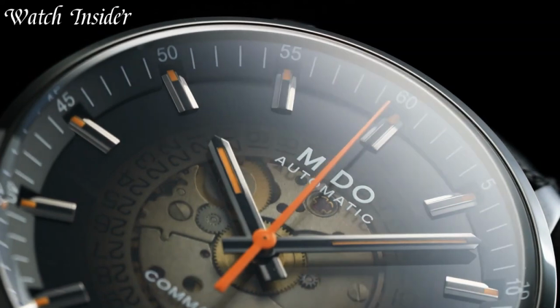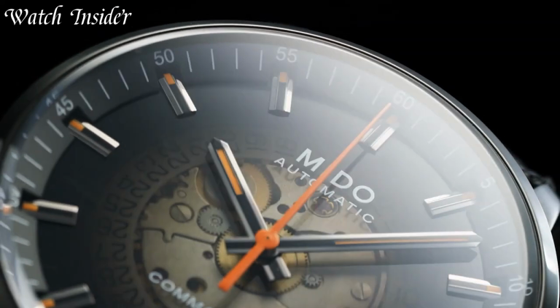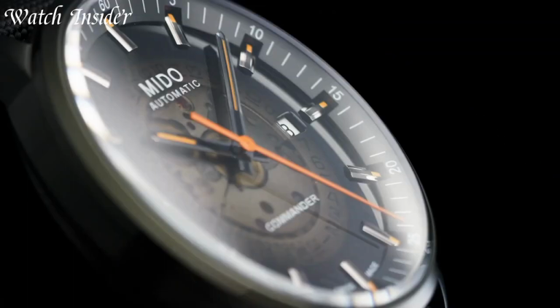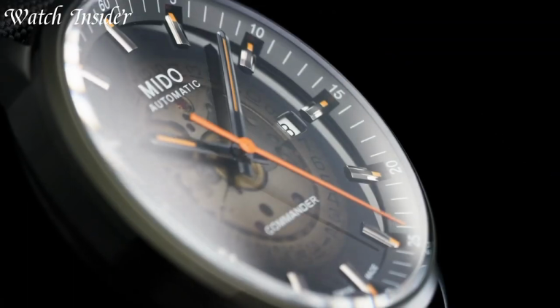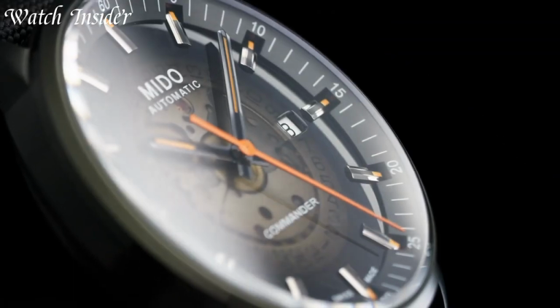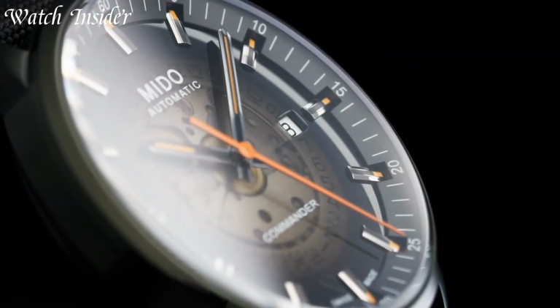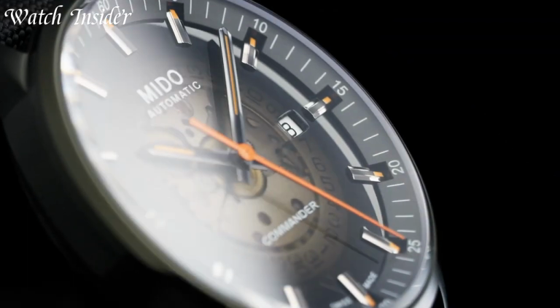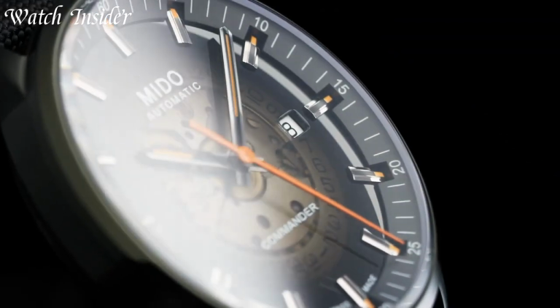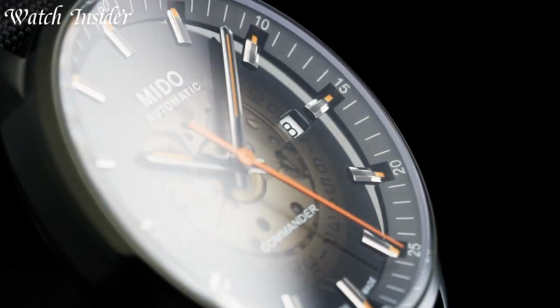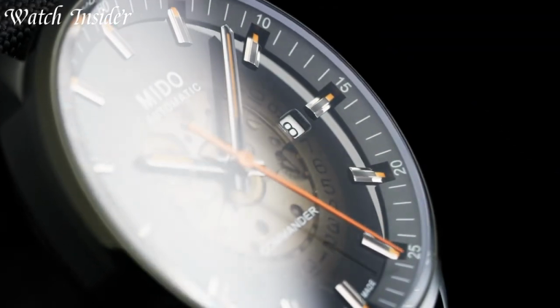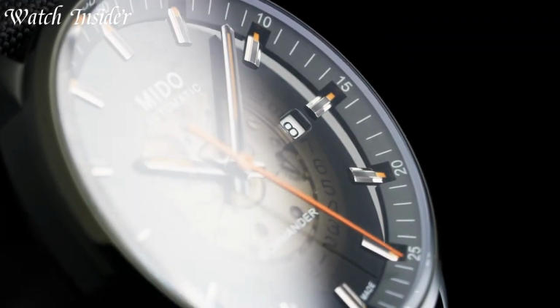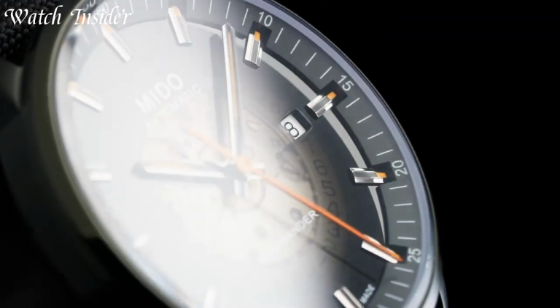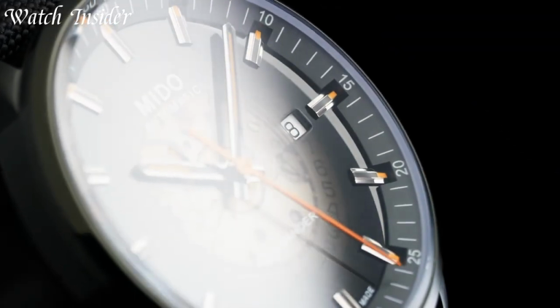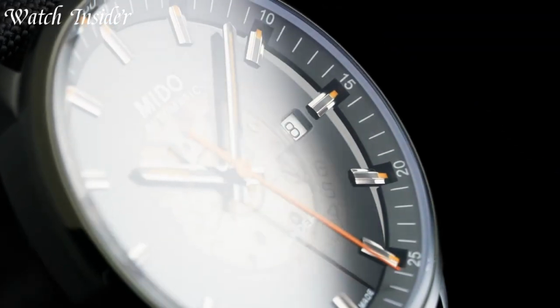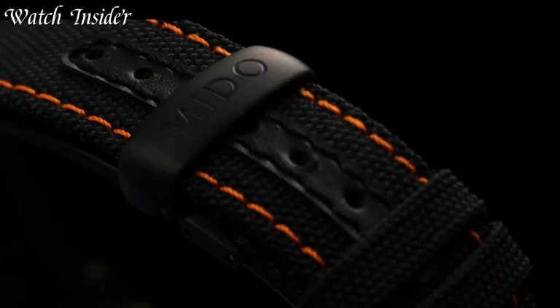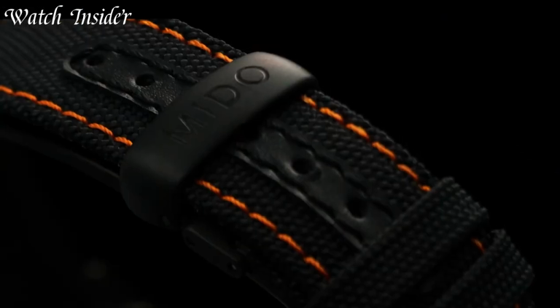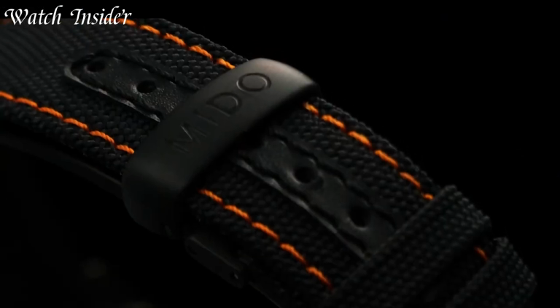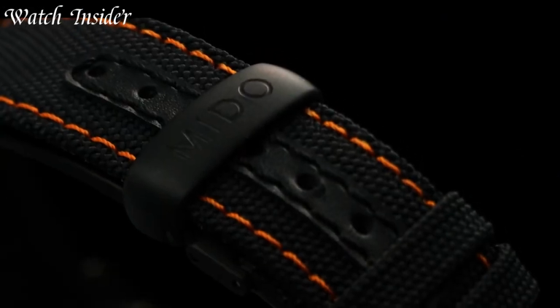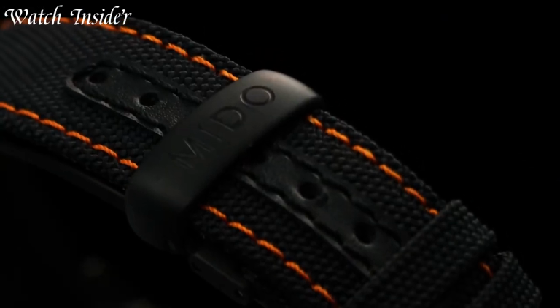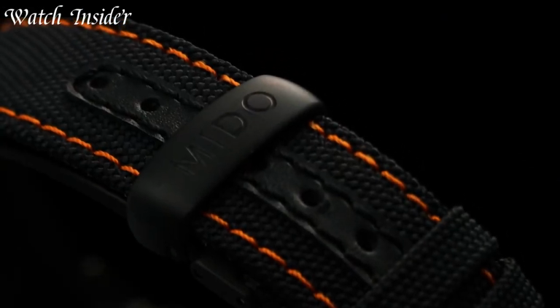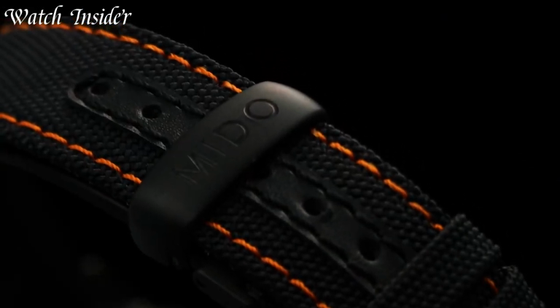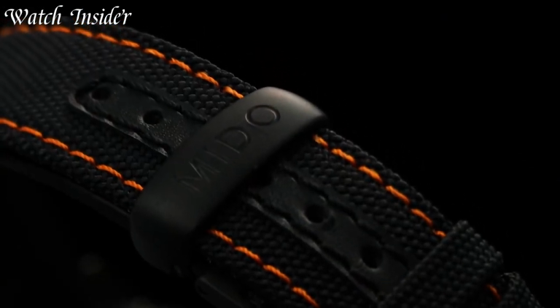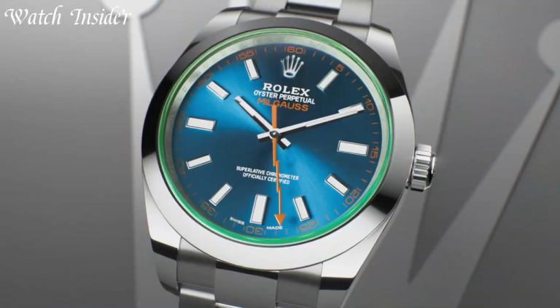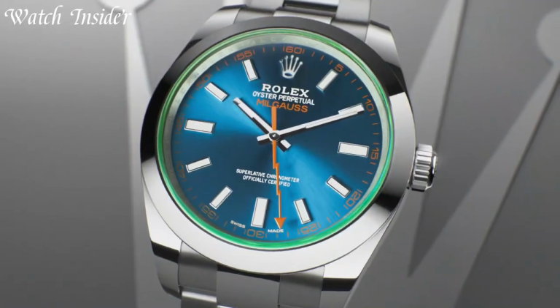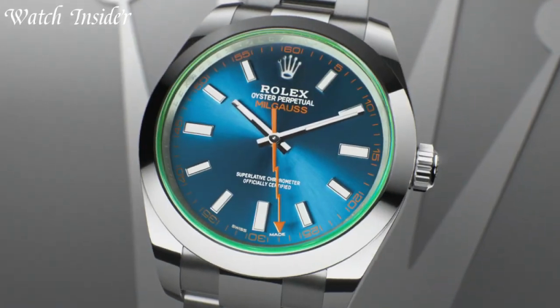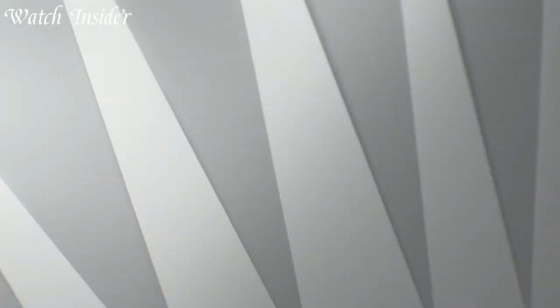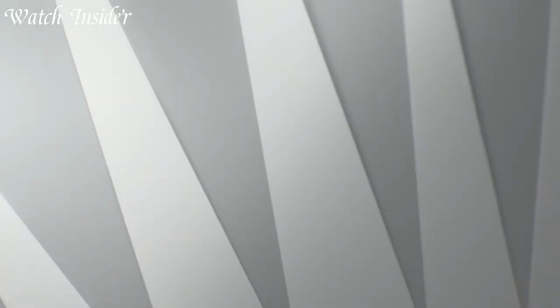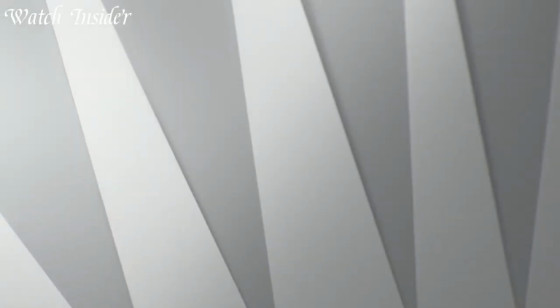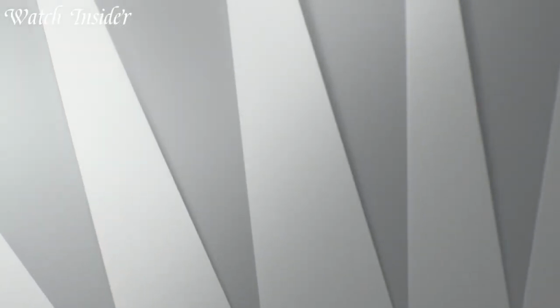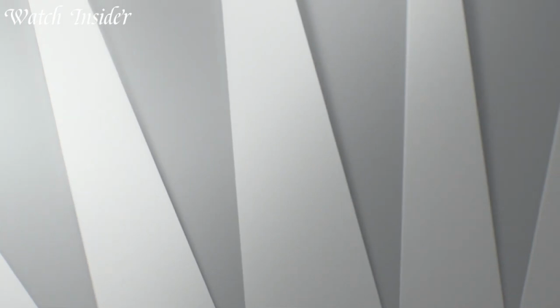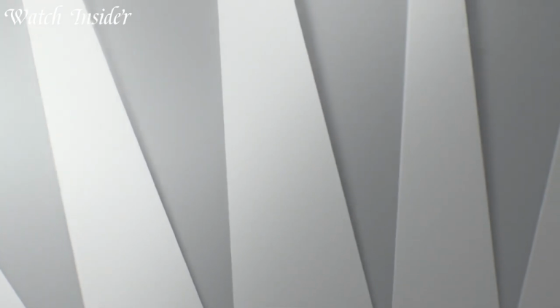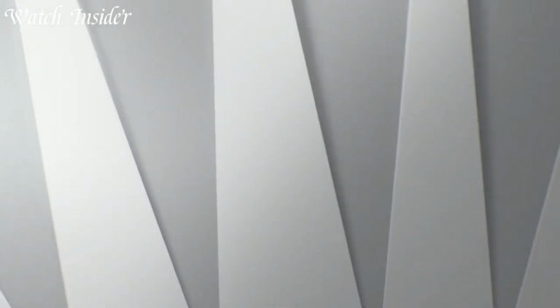Swiss military watches are renowned worldwide for their precision, durability, and style.